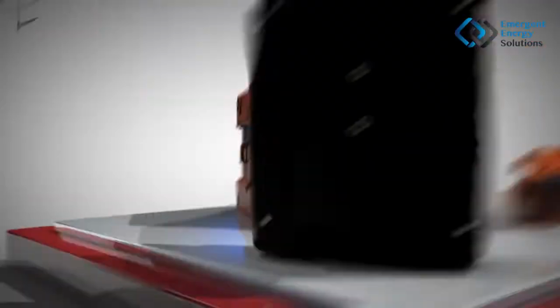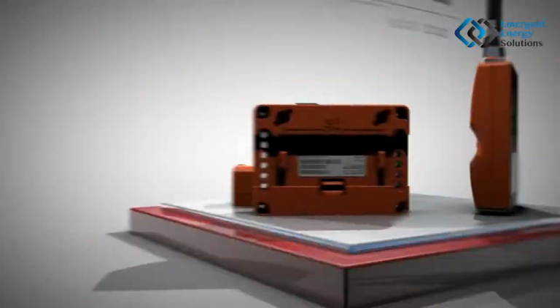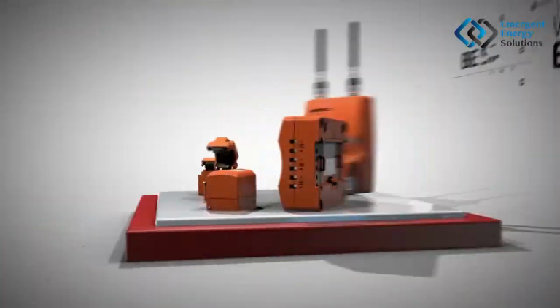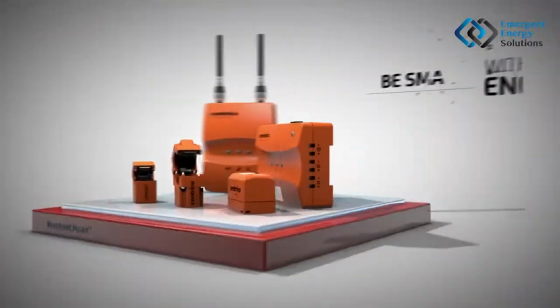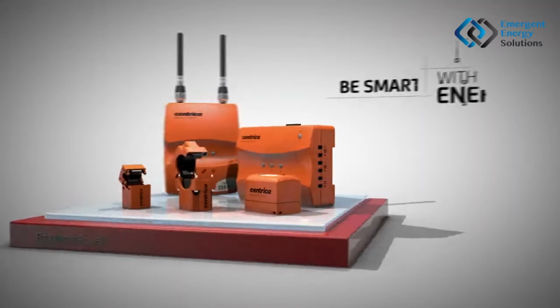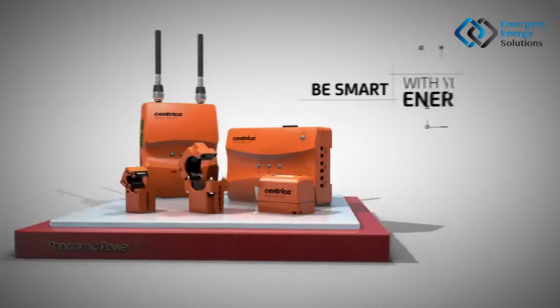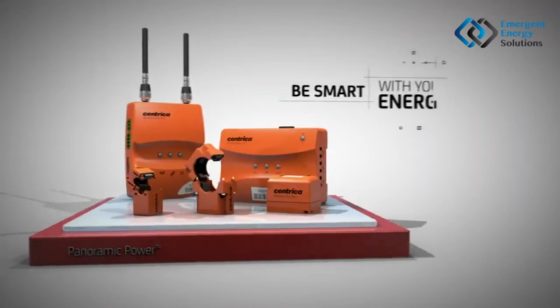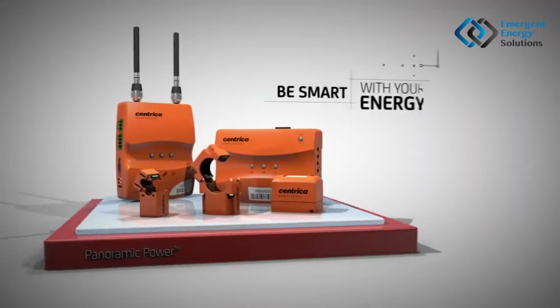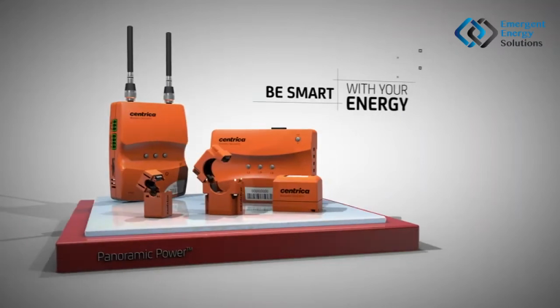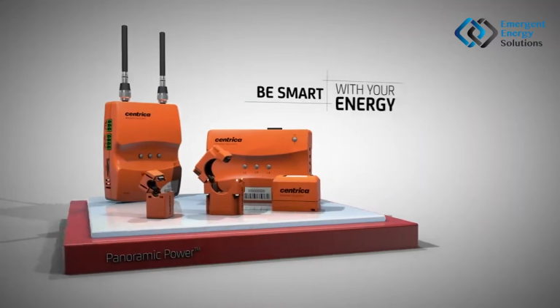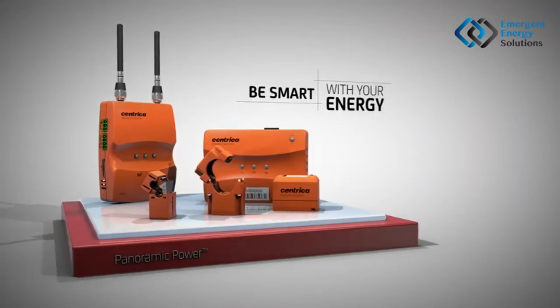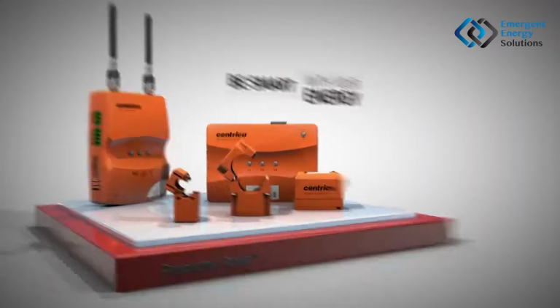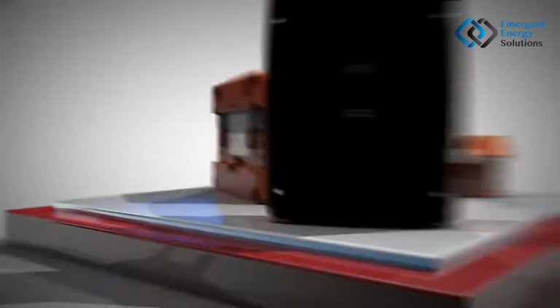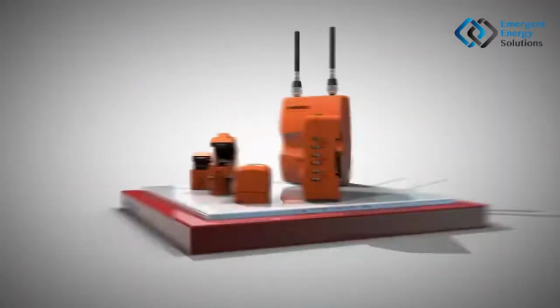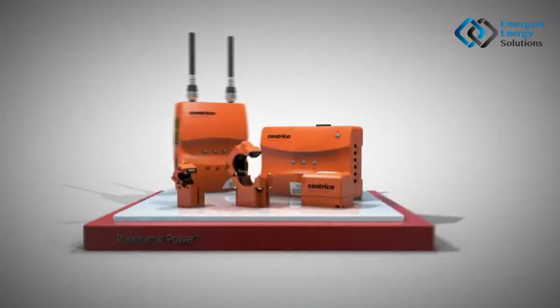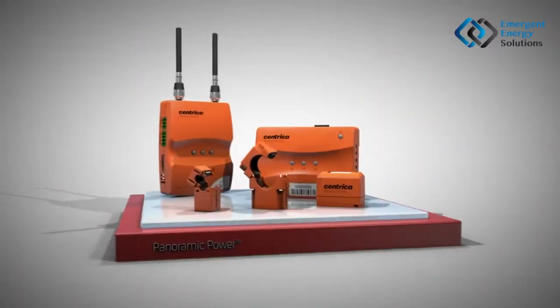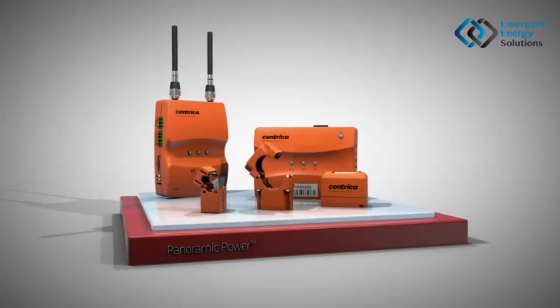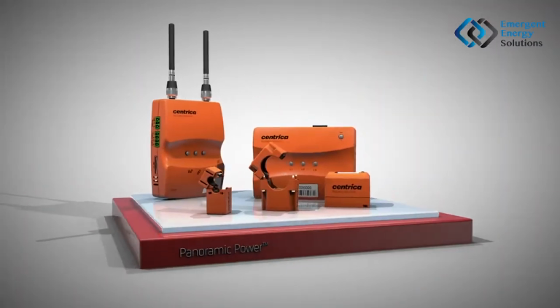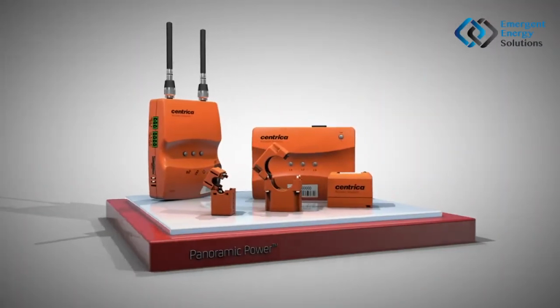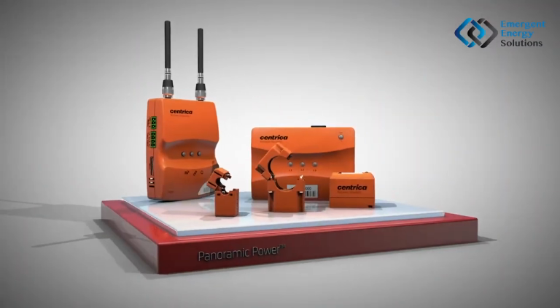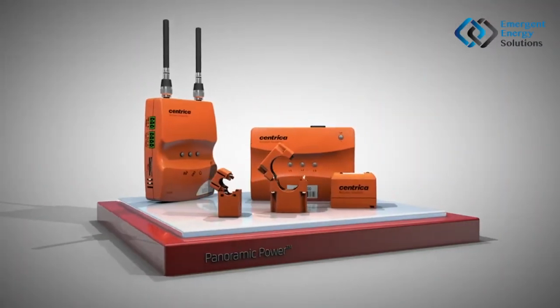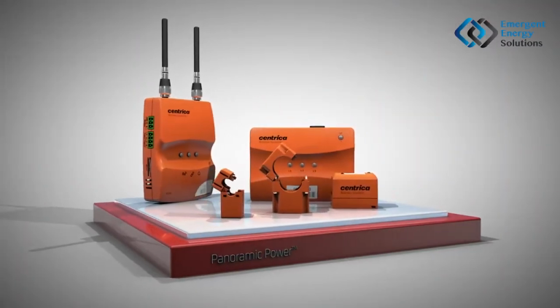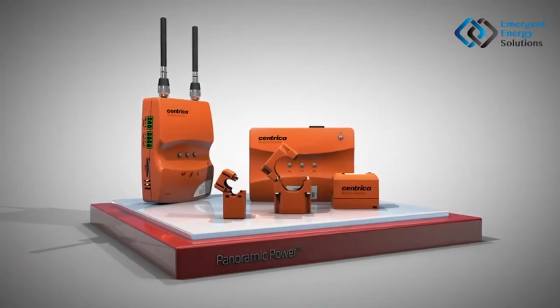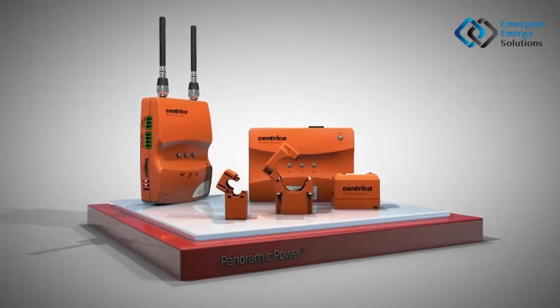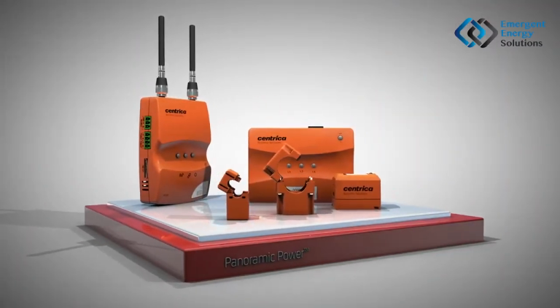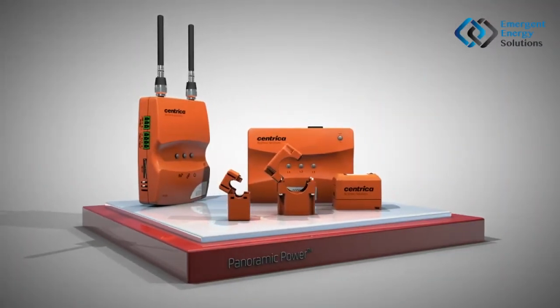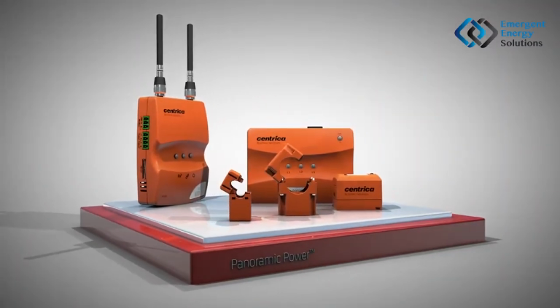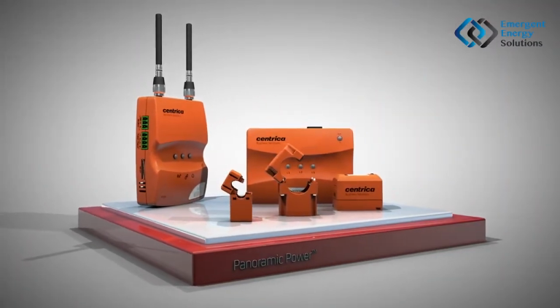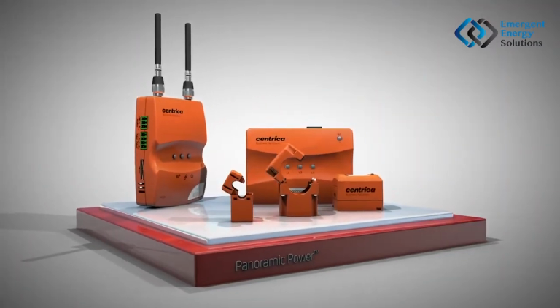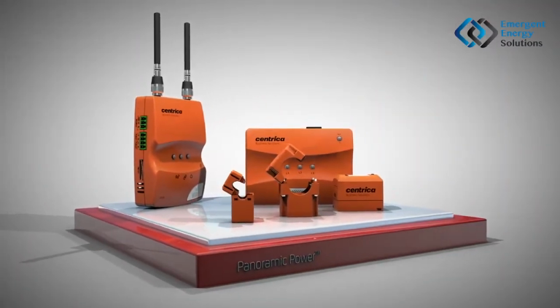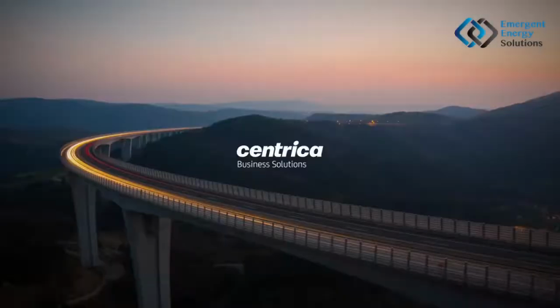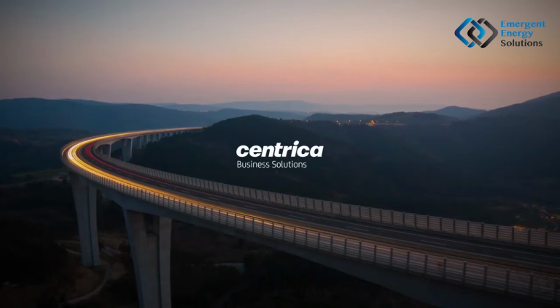Be smart with your energy. Panoramic Power — energy insights technology from Centrica Business Solutions.